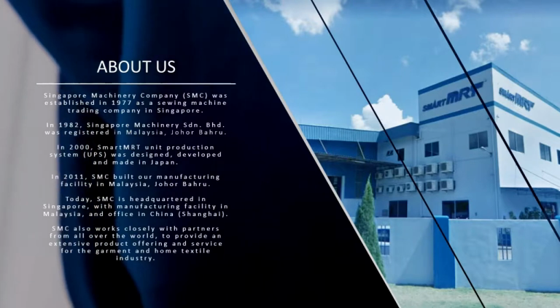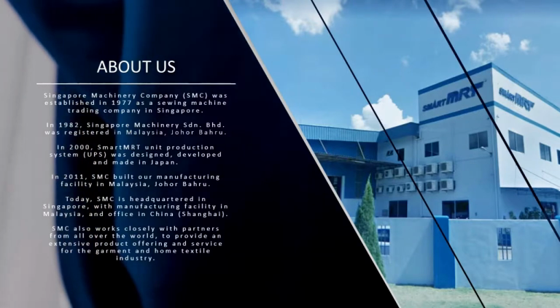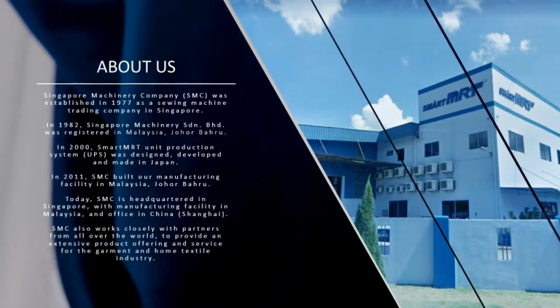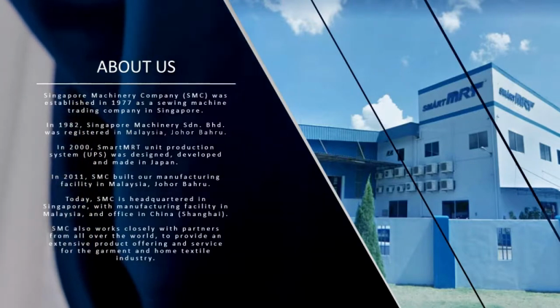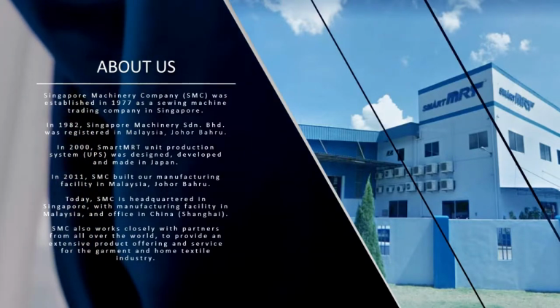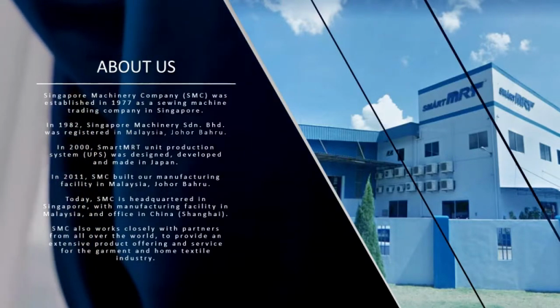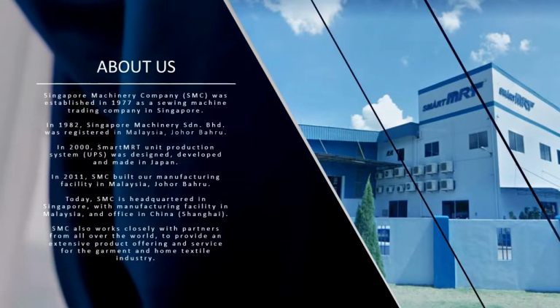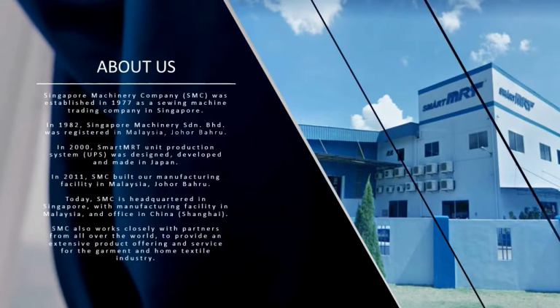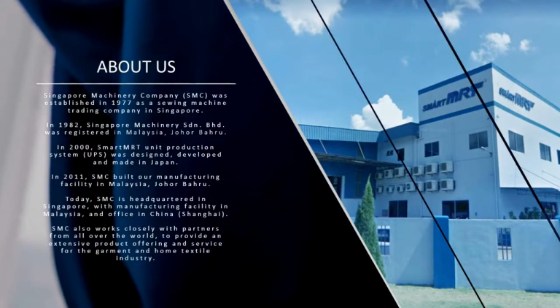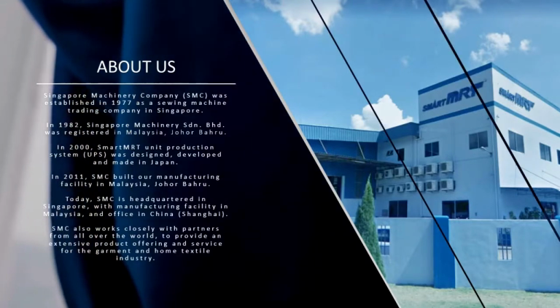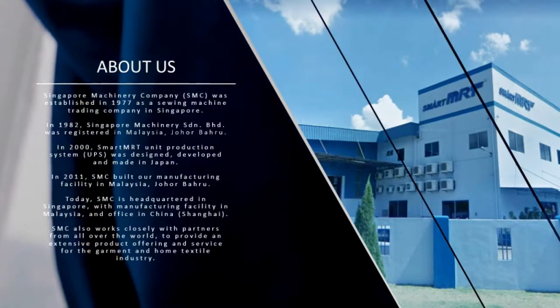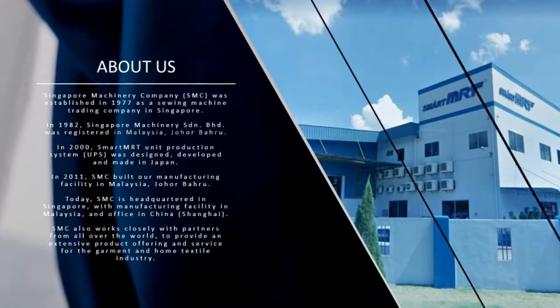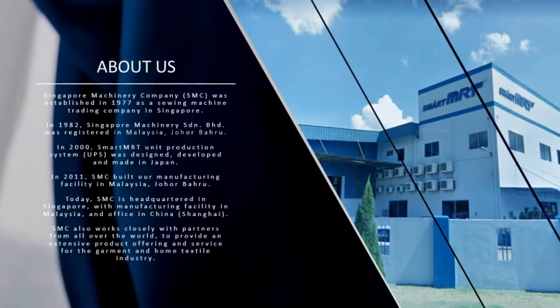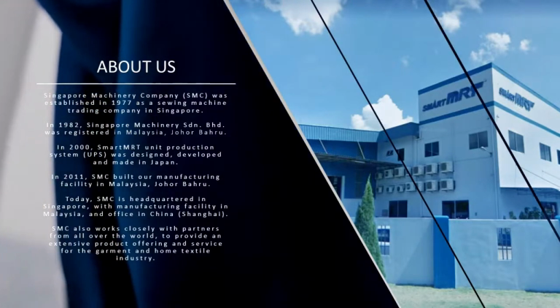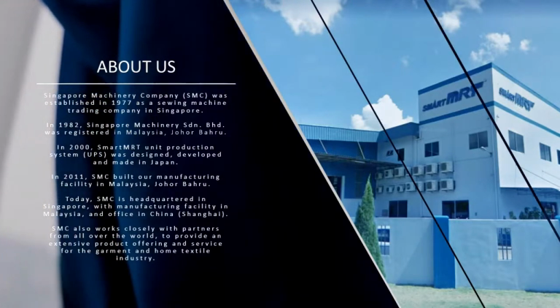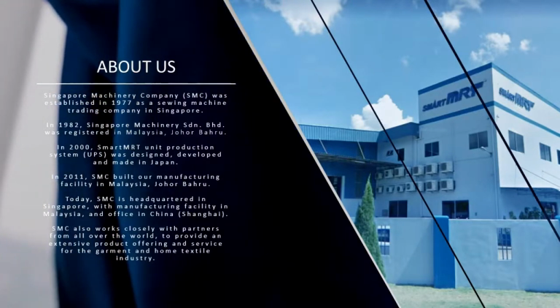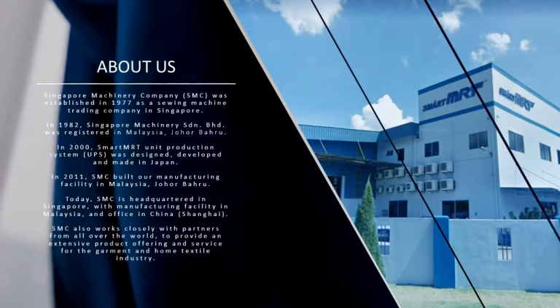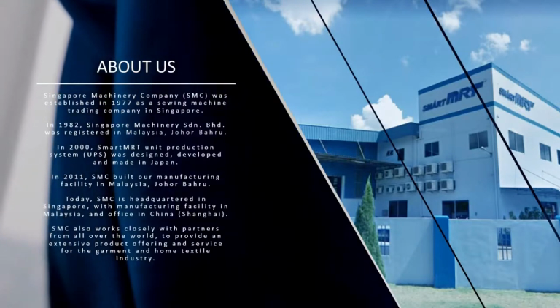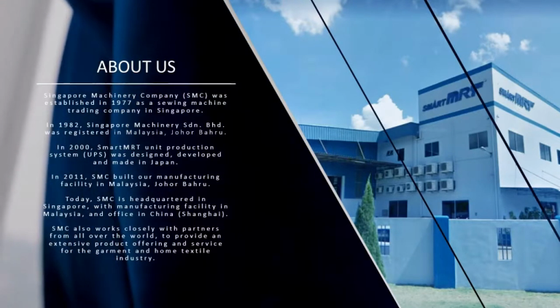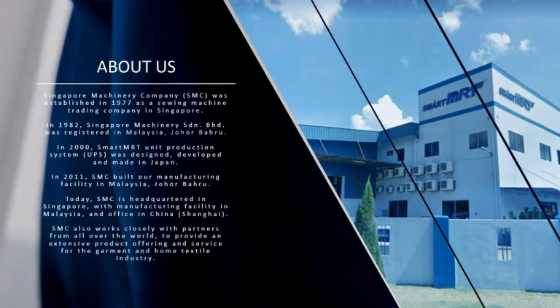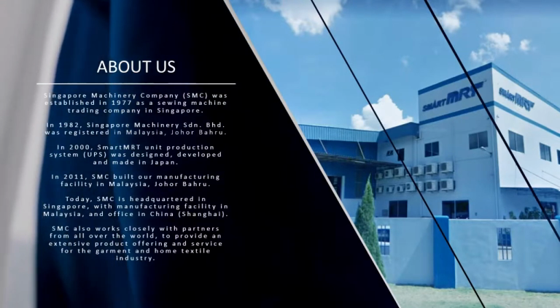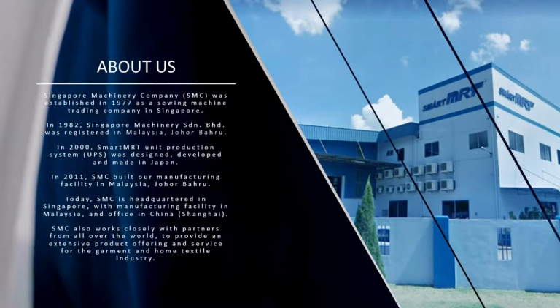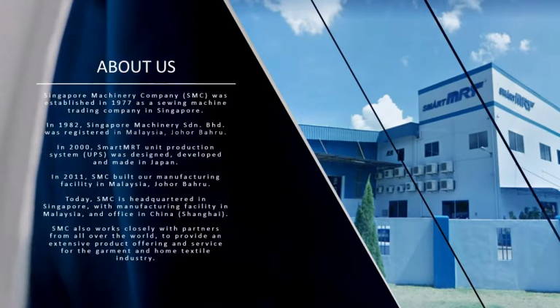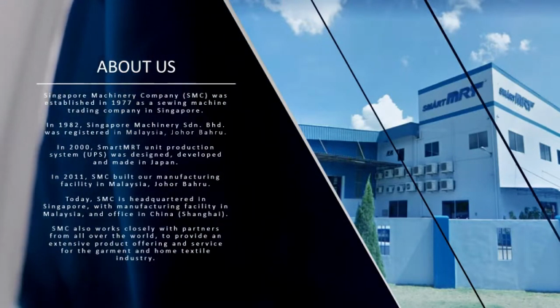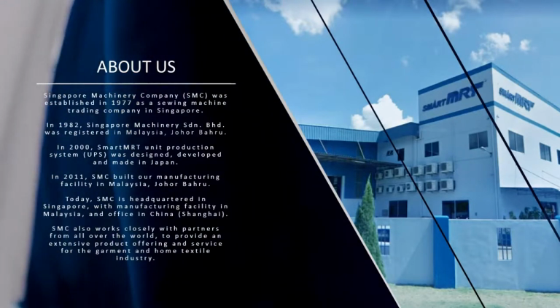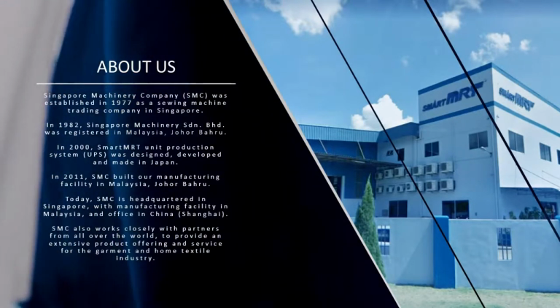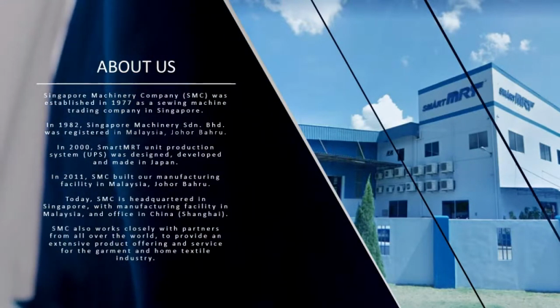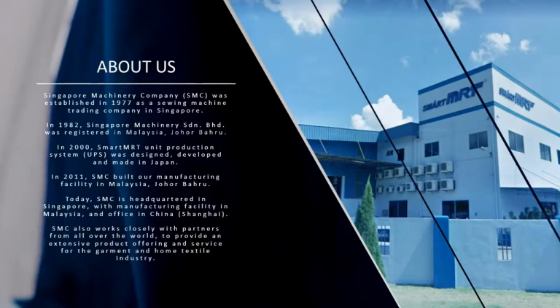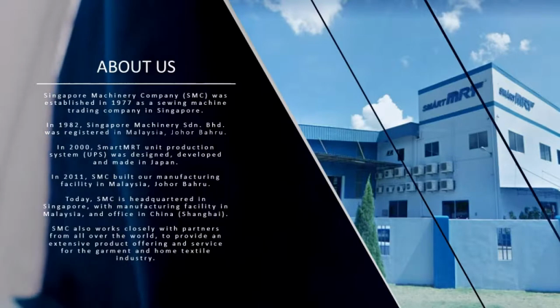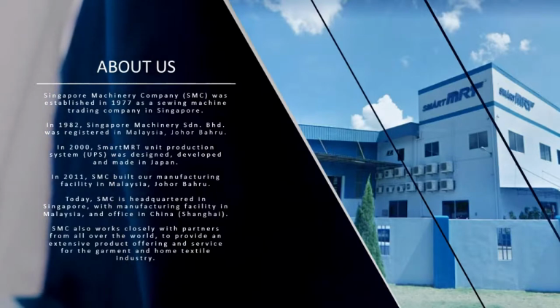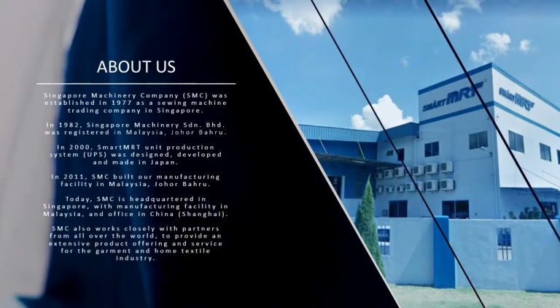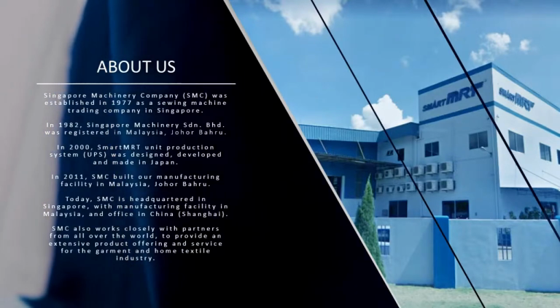In 2011, SMC built our manufacturing facility in Malaysia, Johor Bahru.